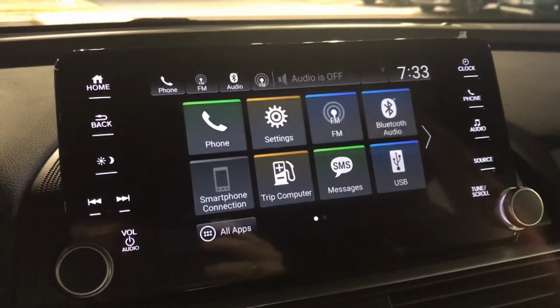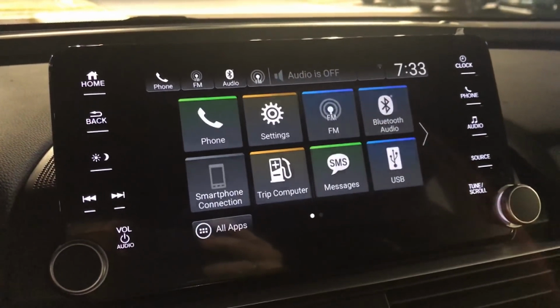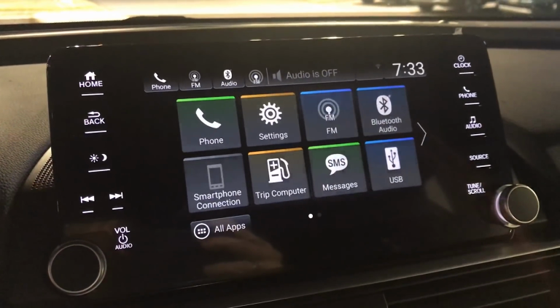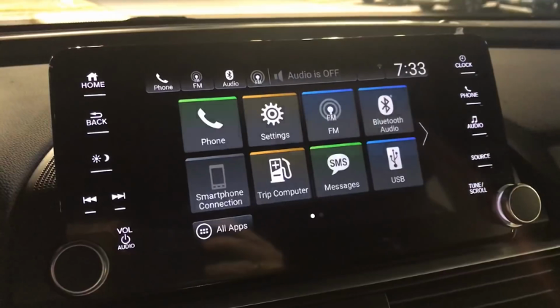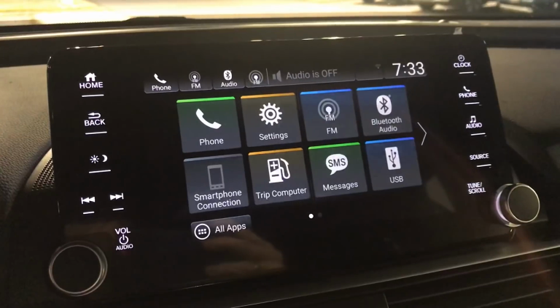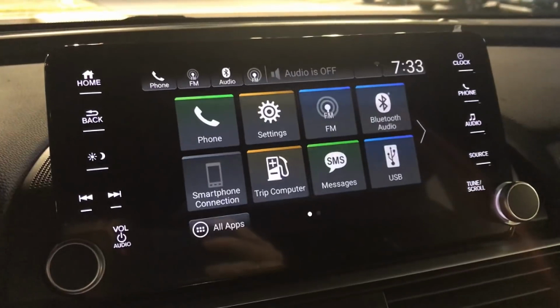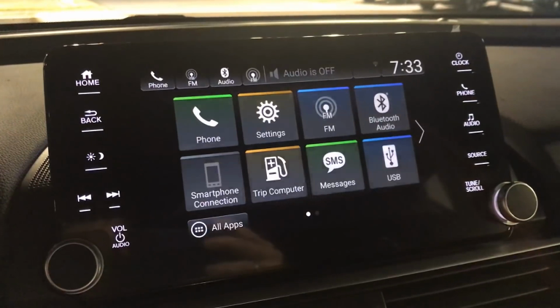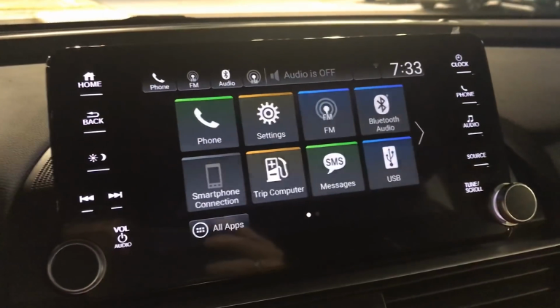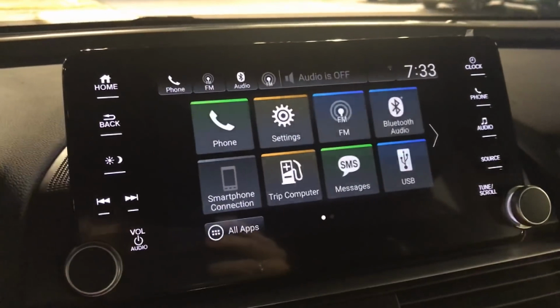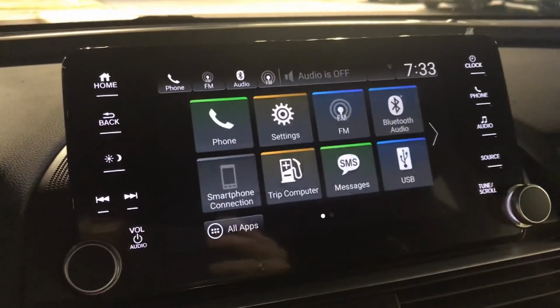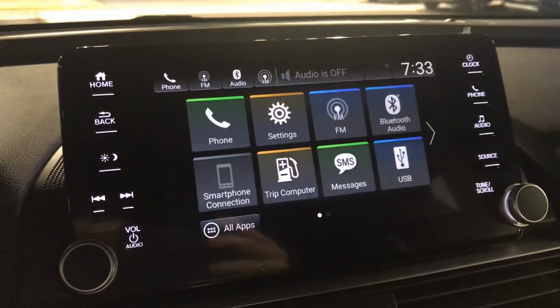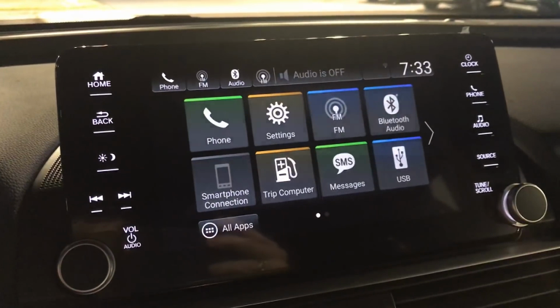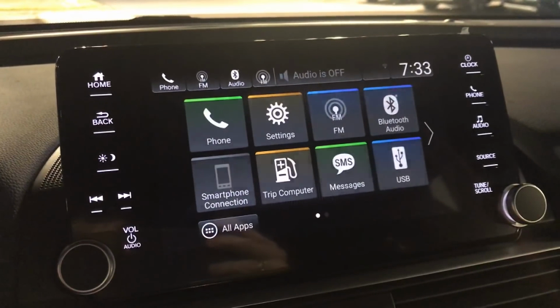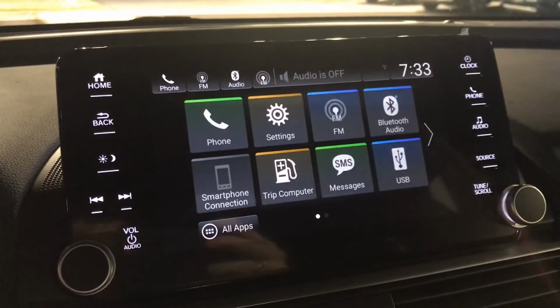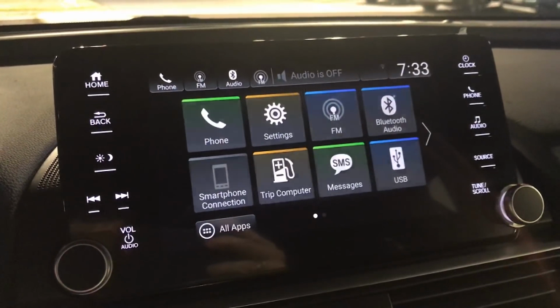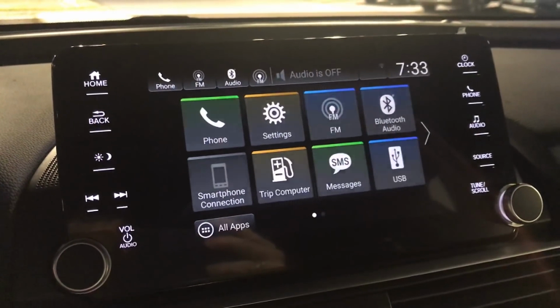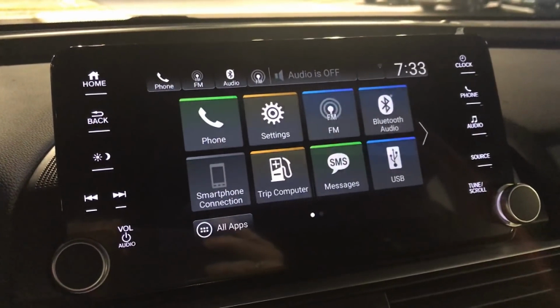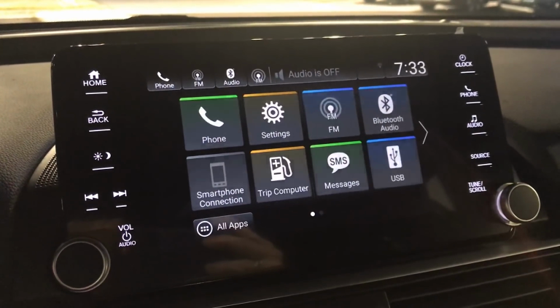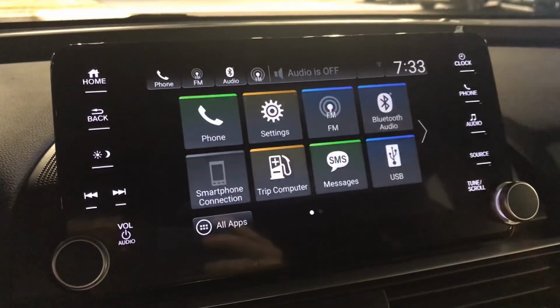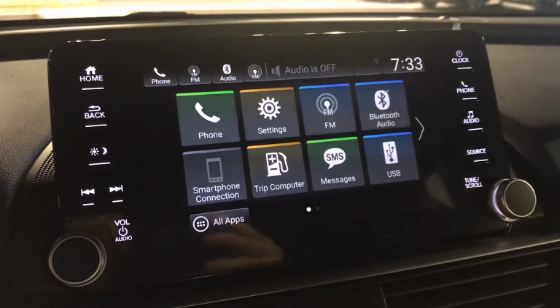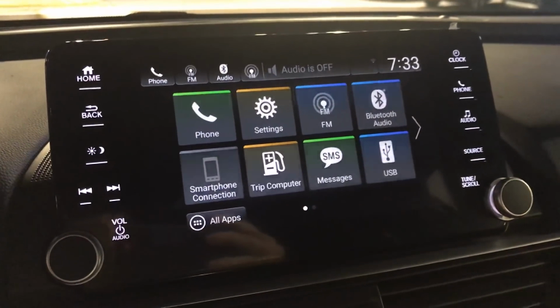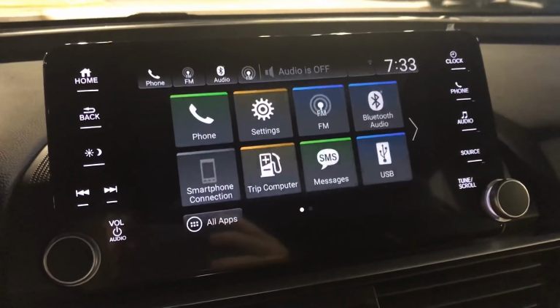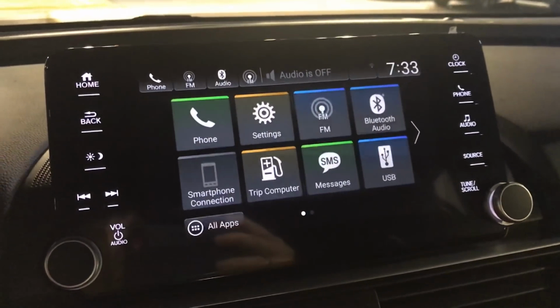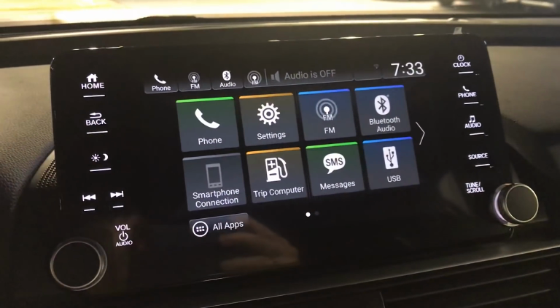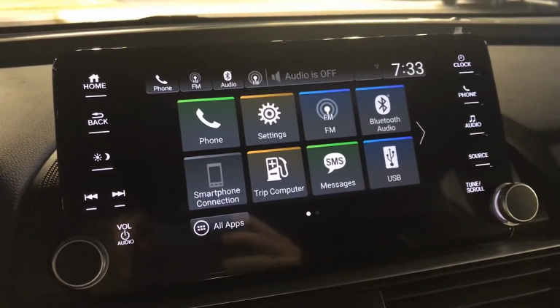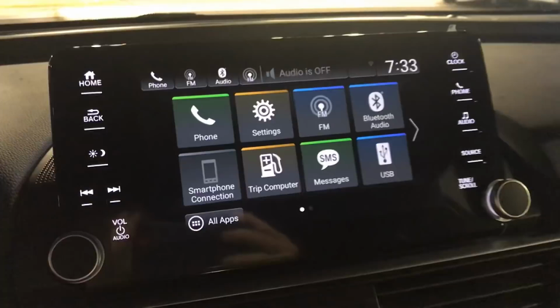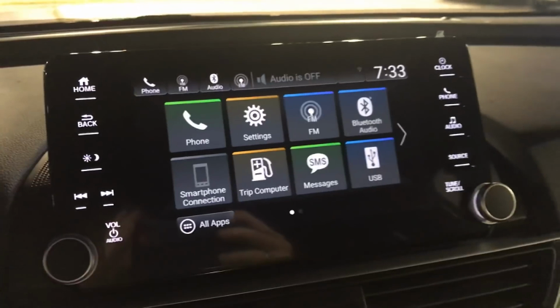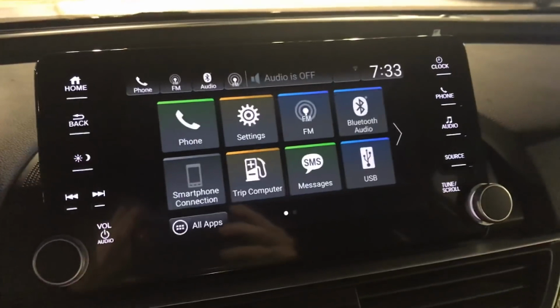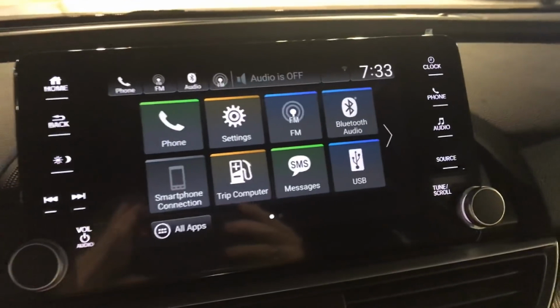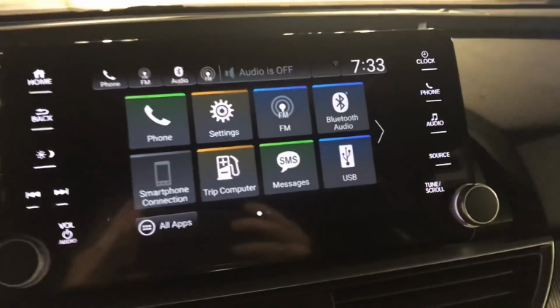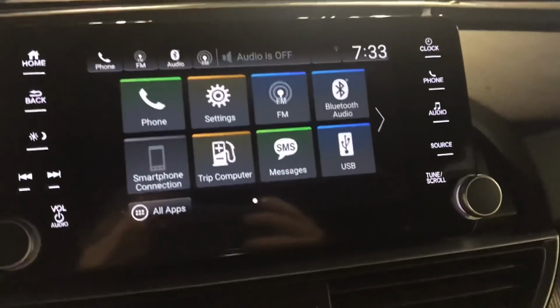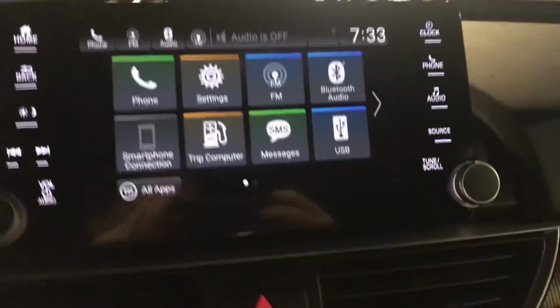You'll have a nice system in the center of the car that includes Apple CarPlay as well as Android Auto. You'll be able to Bluetooth connect your phone into the system.